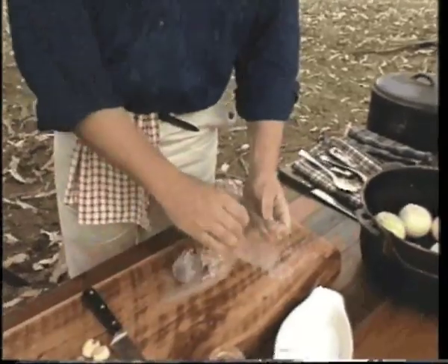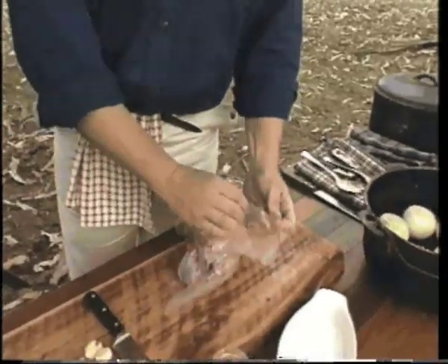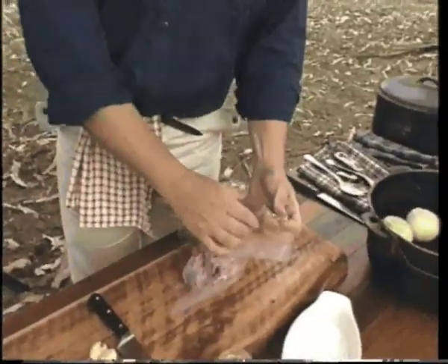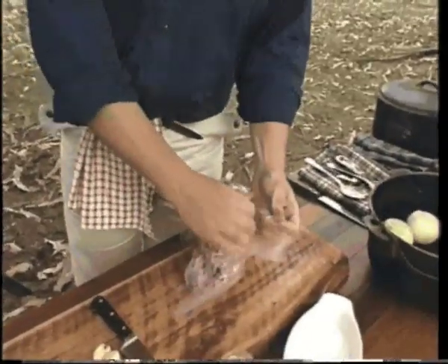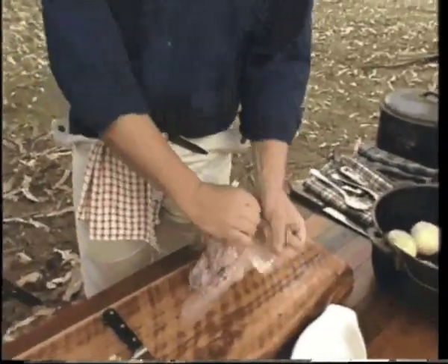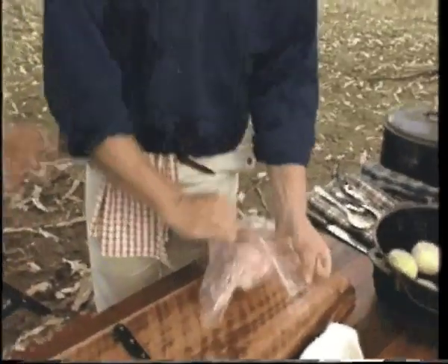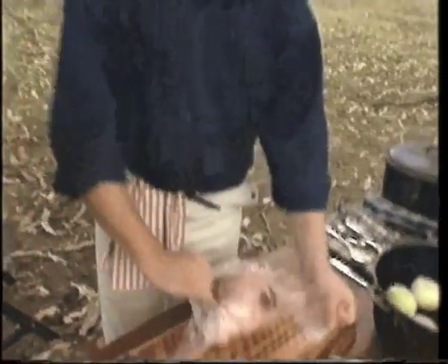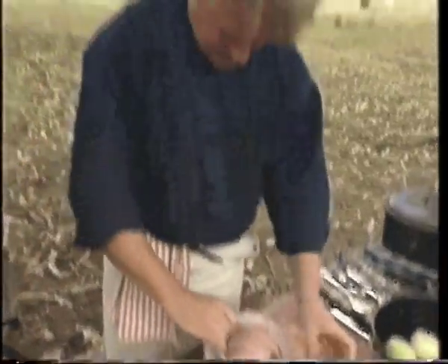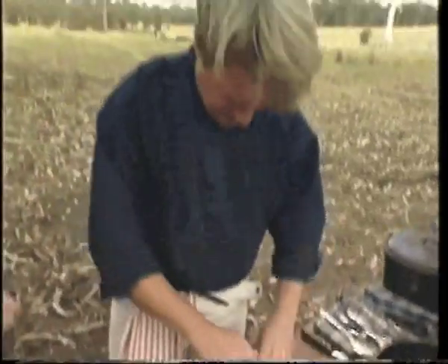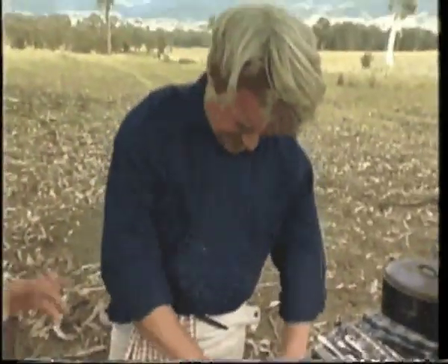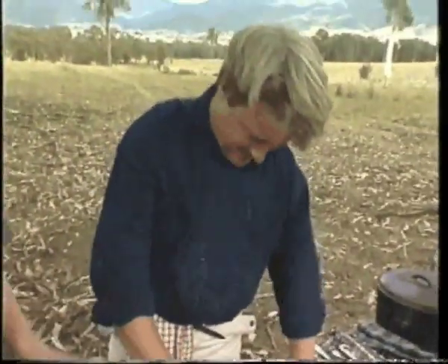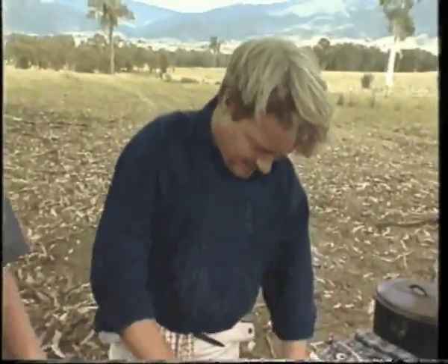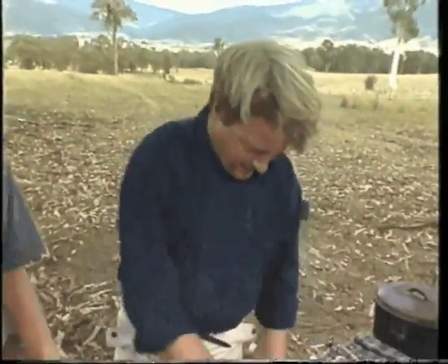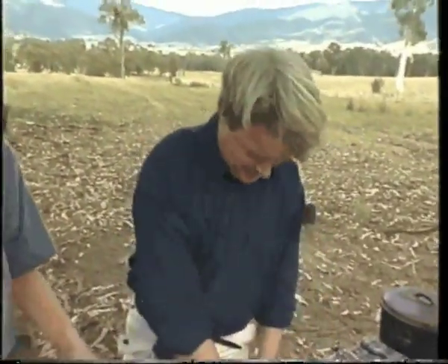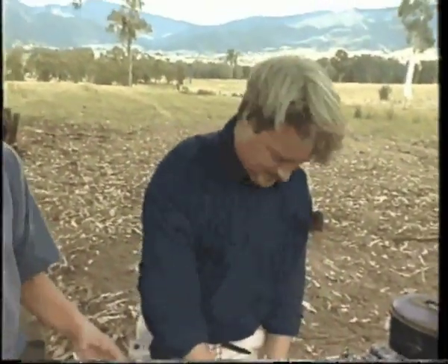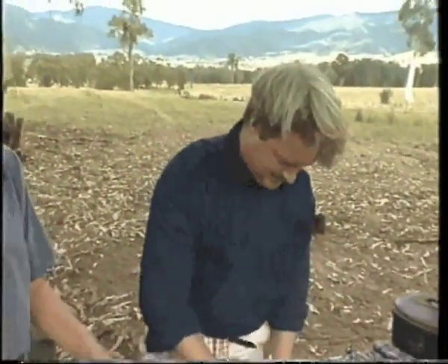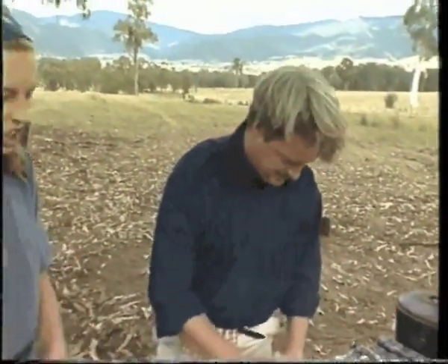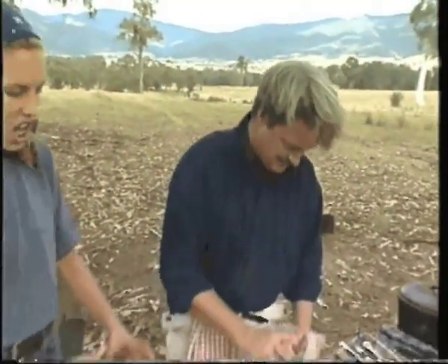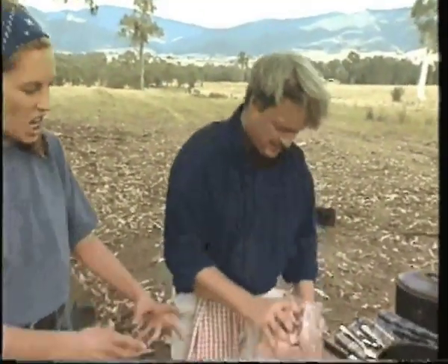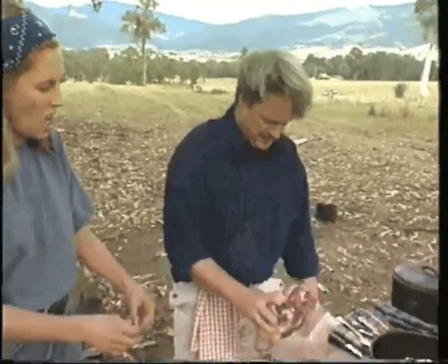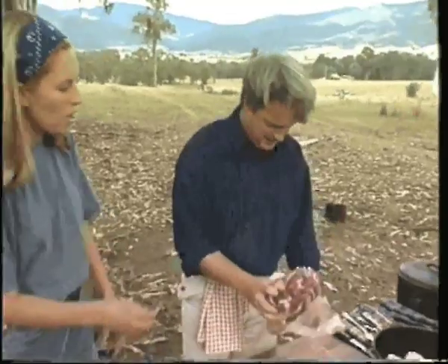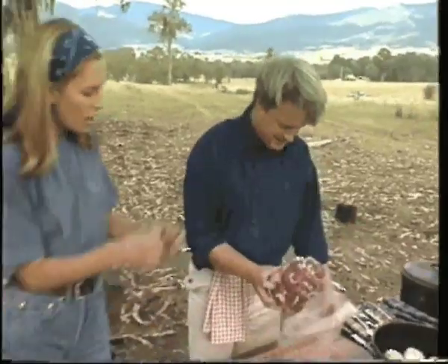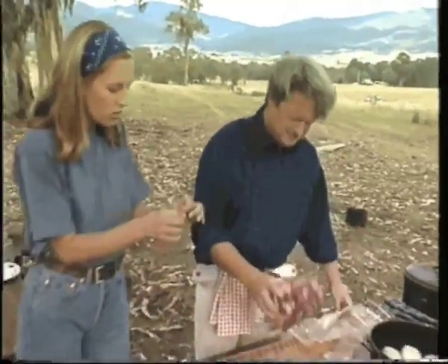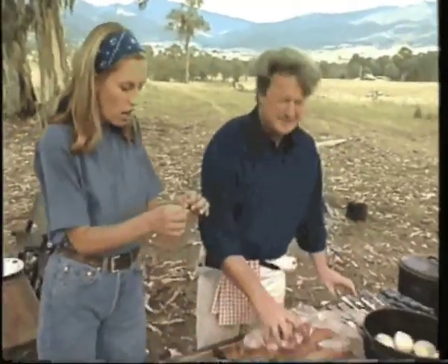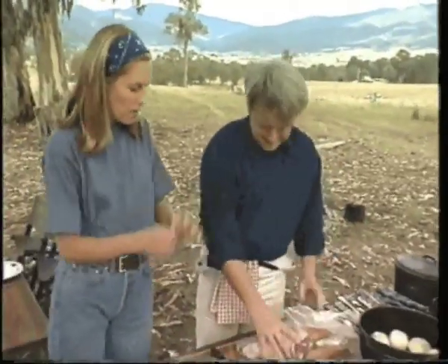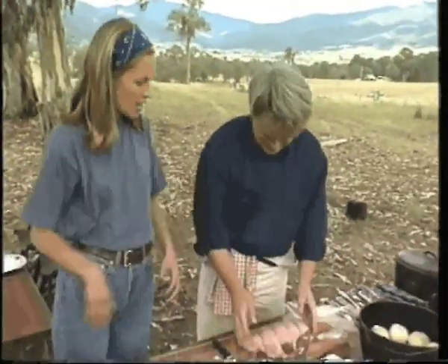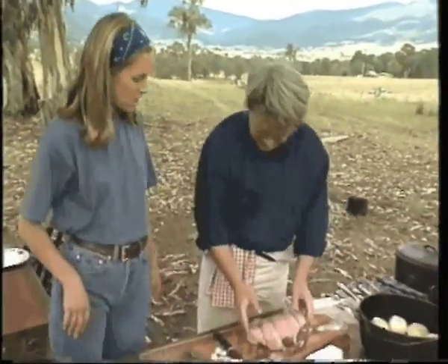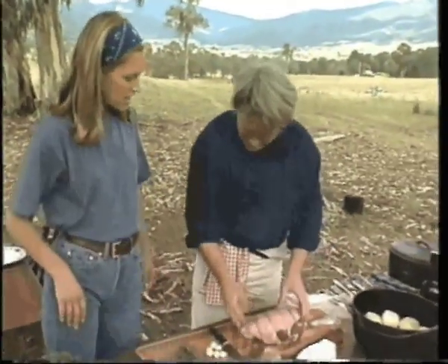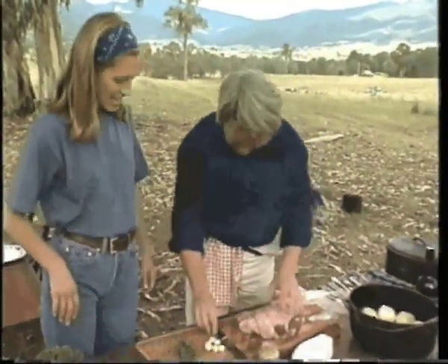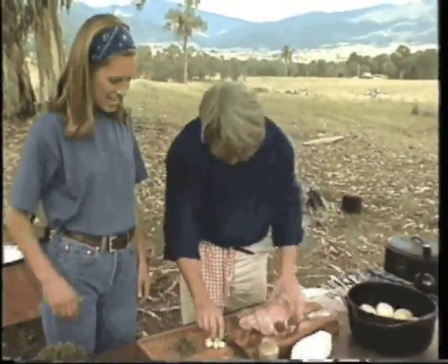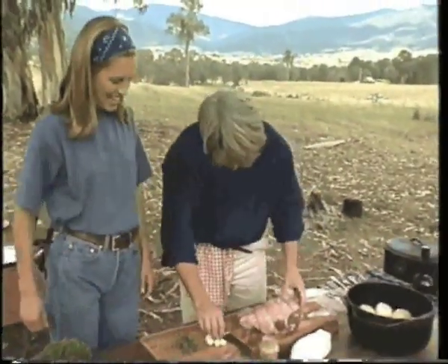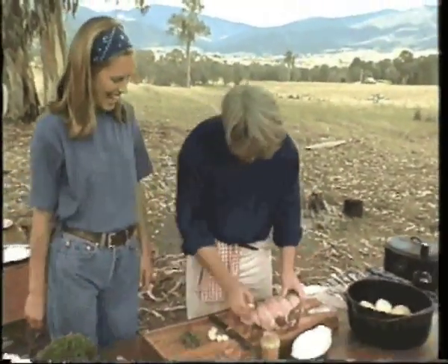Hang on a sec. Roulade does not sound like camp cooking to me. I thought you had to have canned ham, little dried up peas. Oh no, awful, awful, awful.